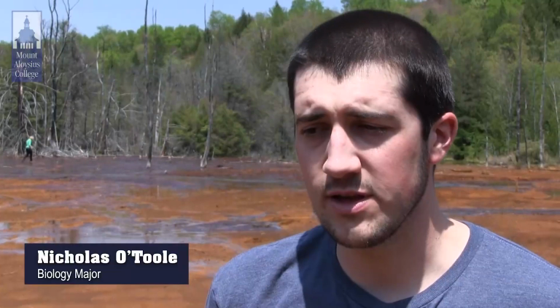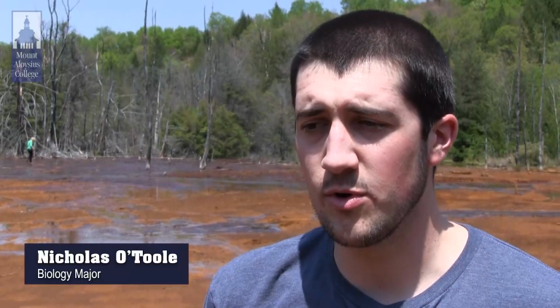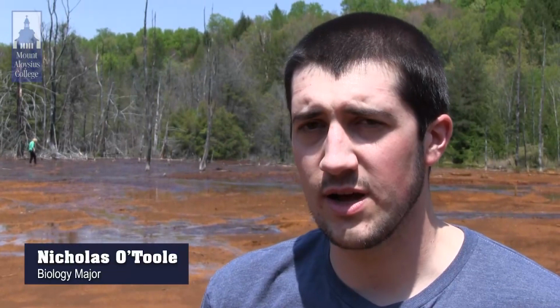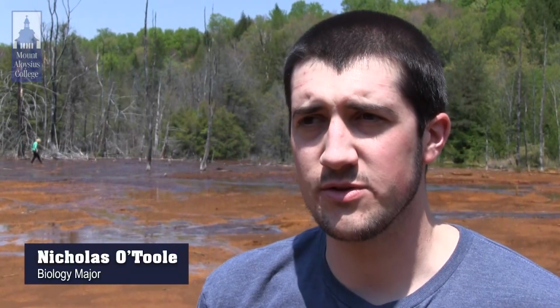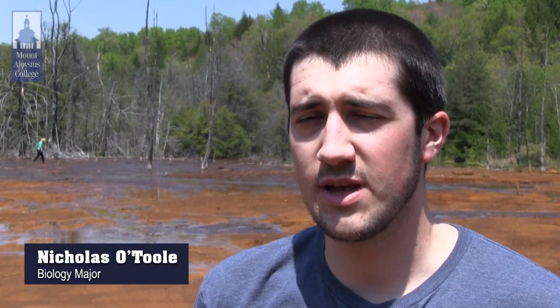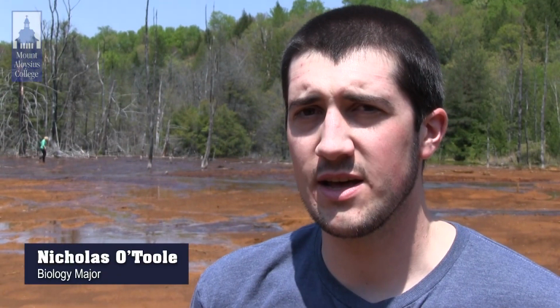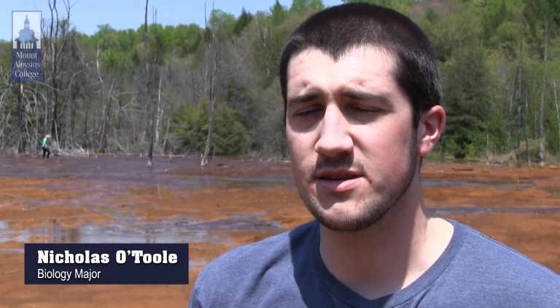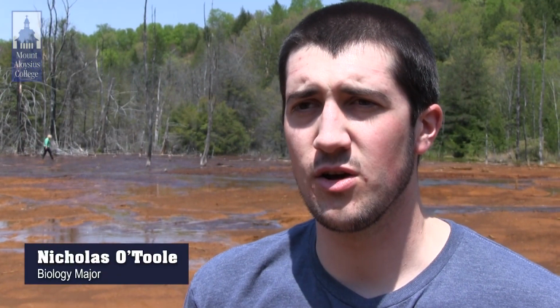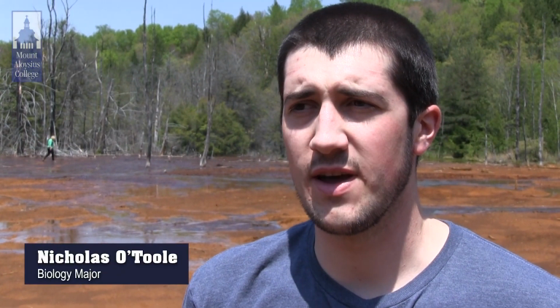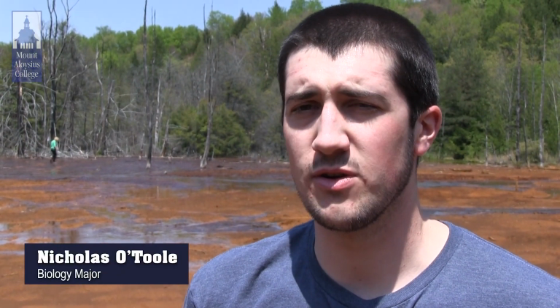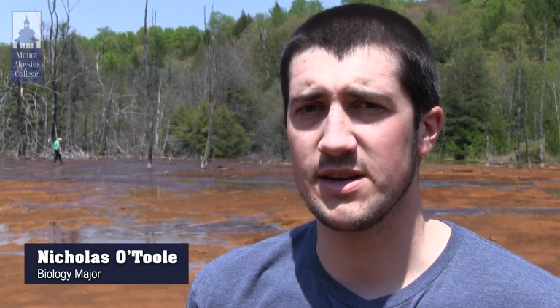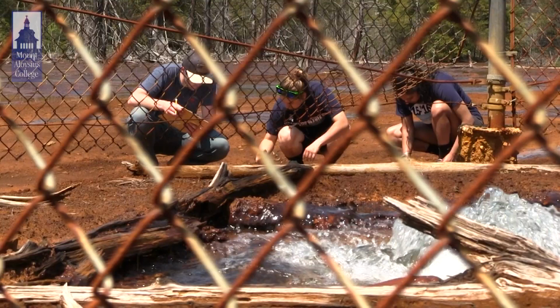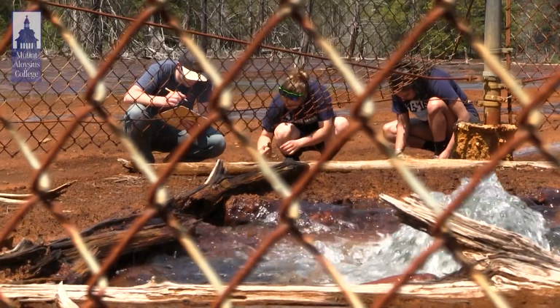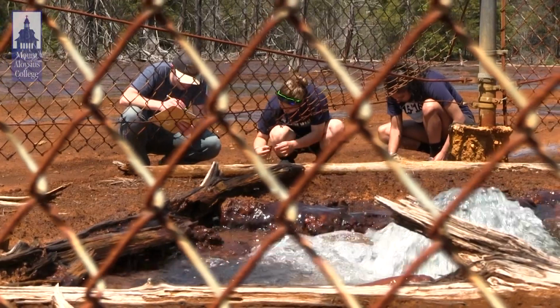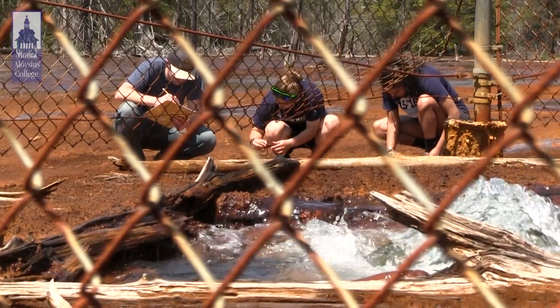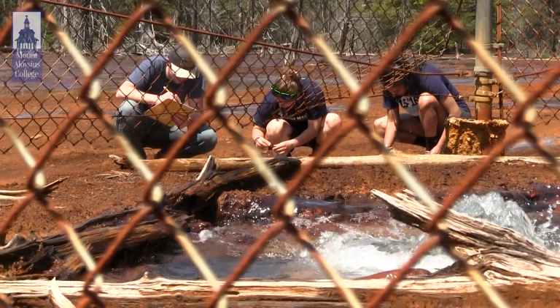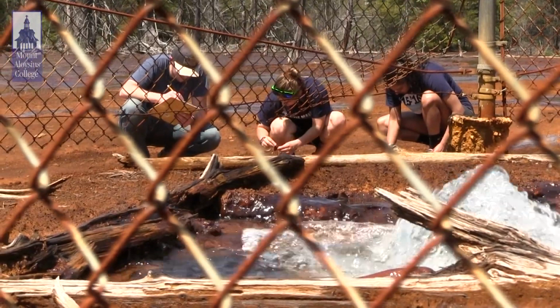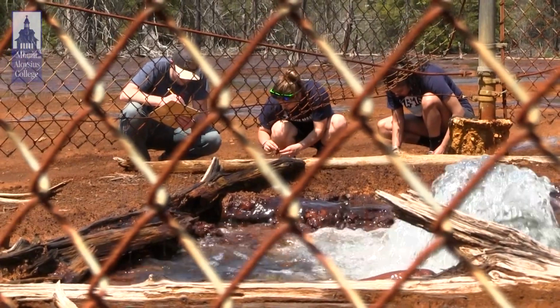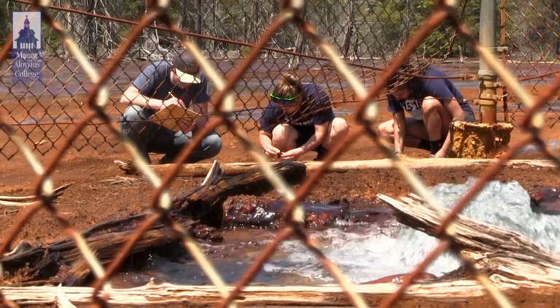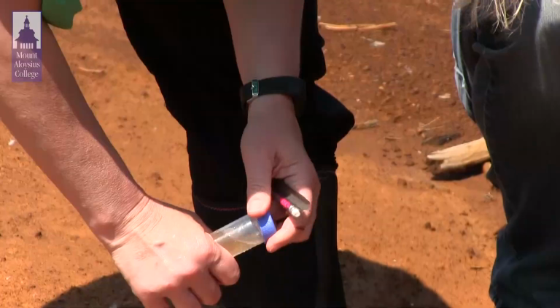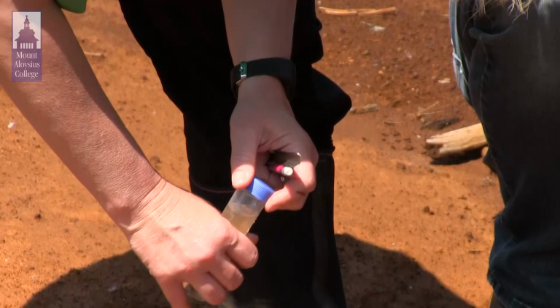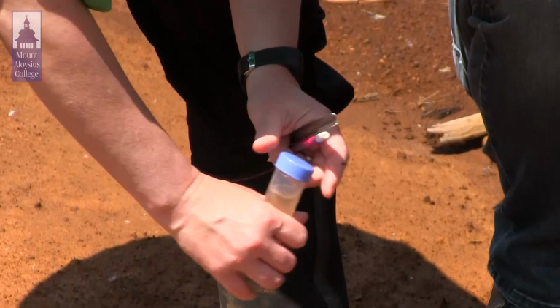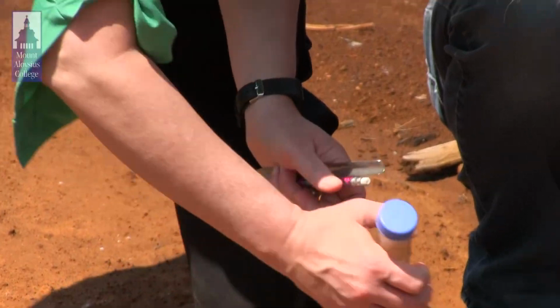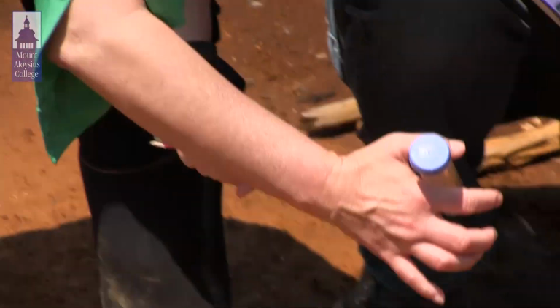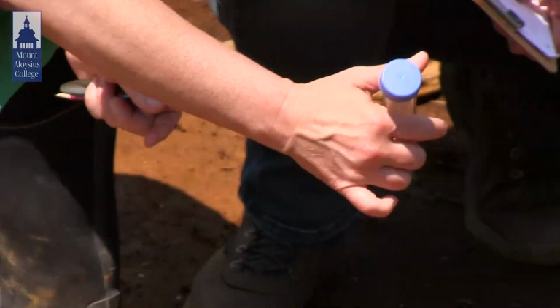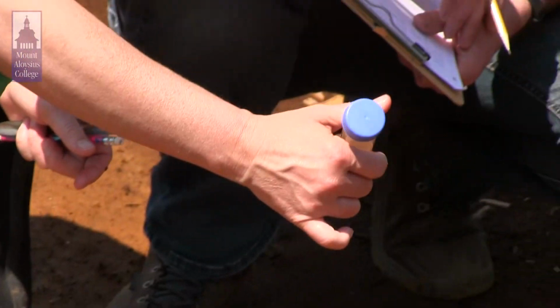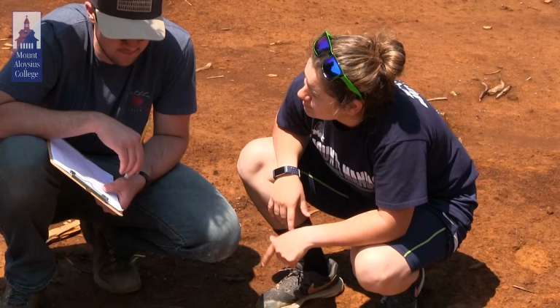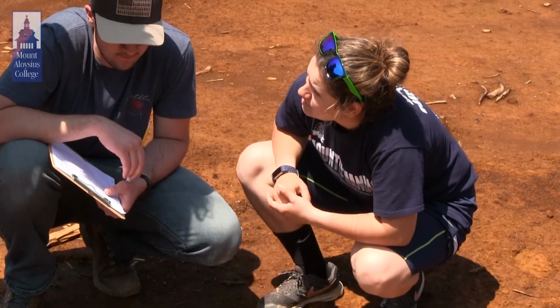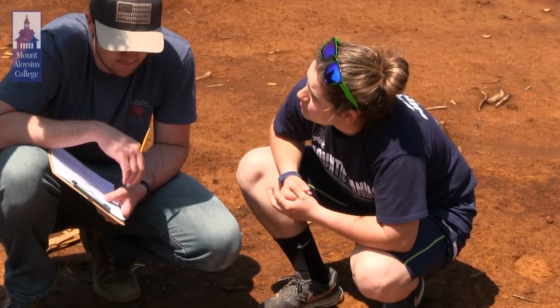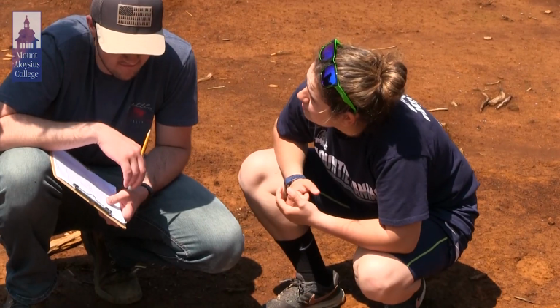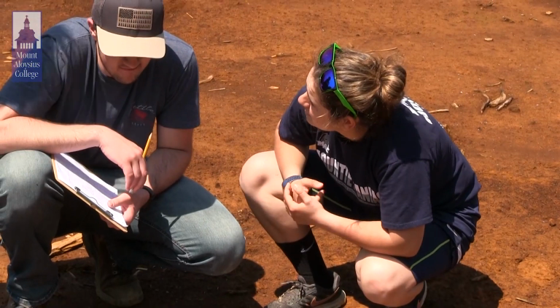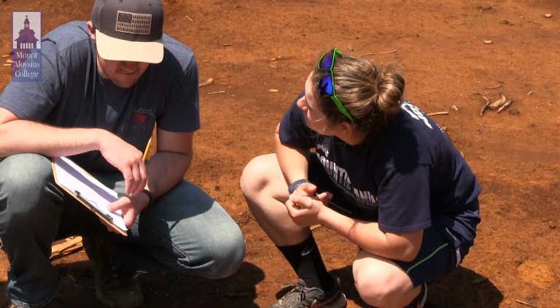Having a small class really has a lot of hands-on activity, and it benefited me along with all the other students who had the environmental classes as well.